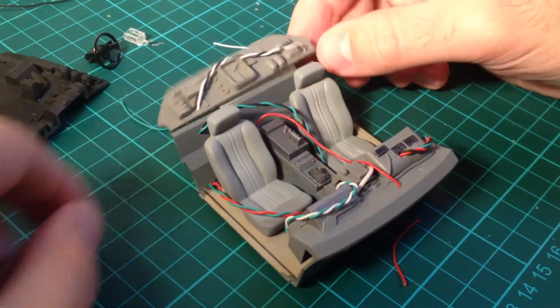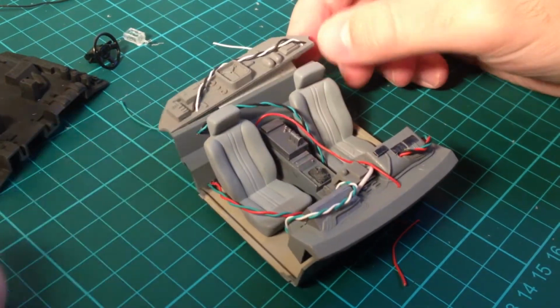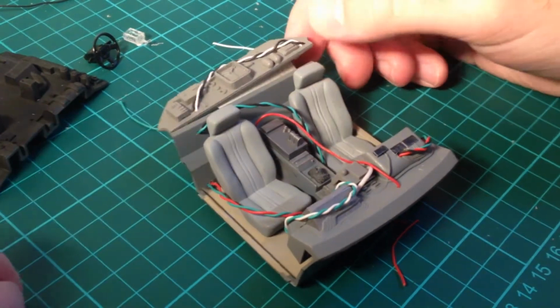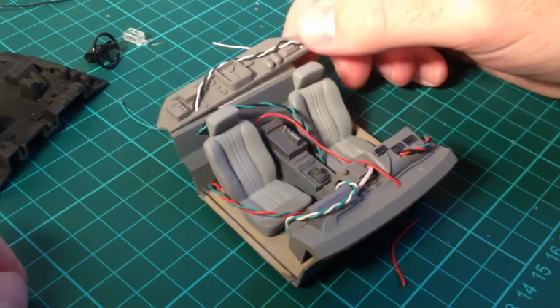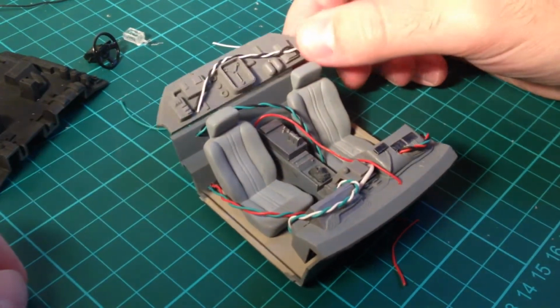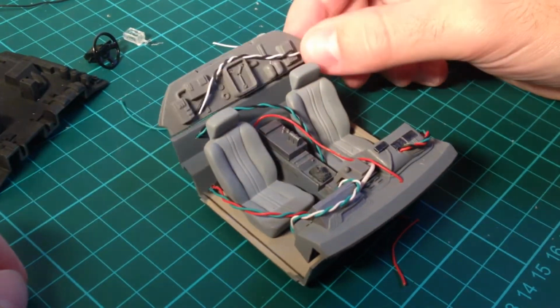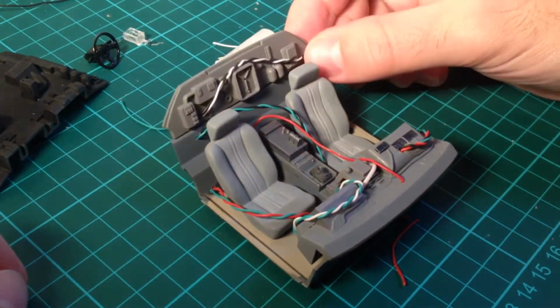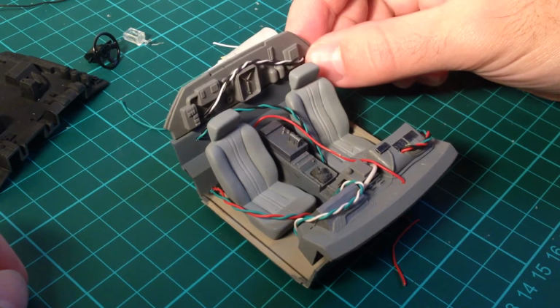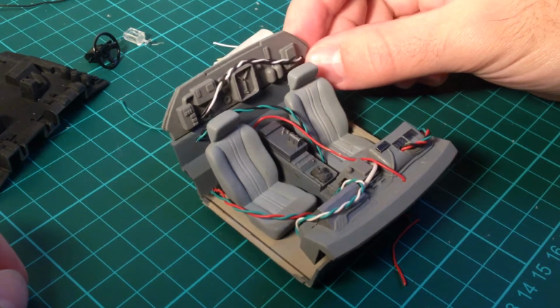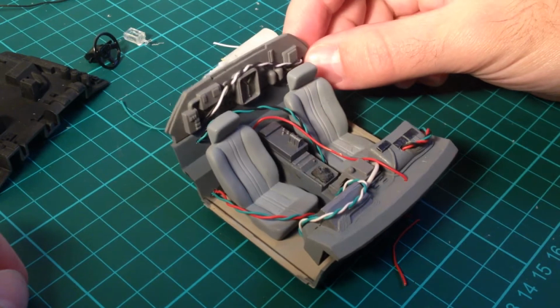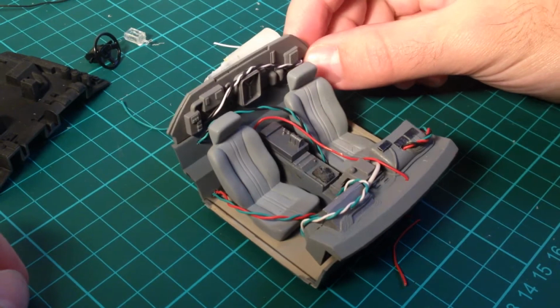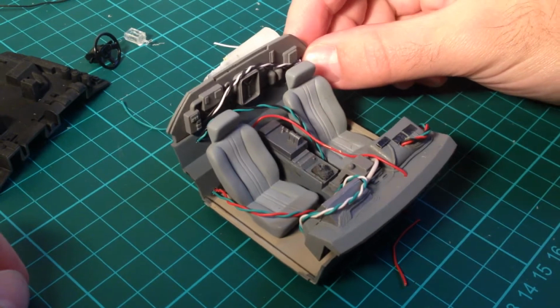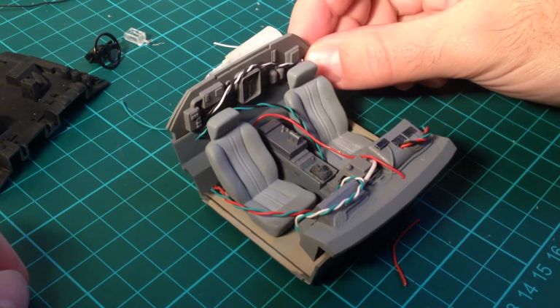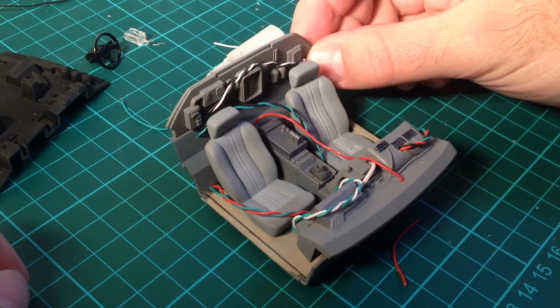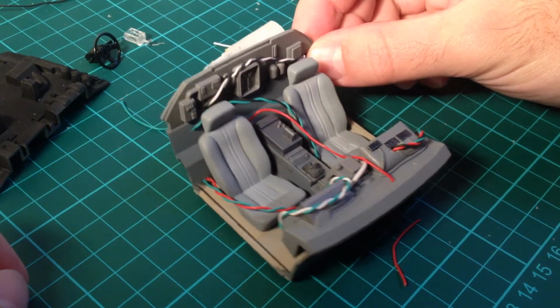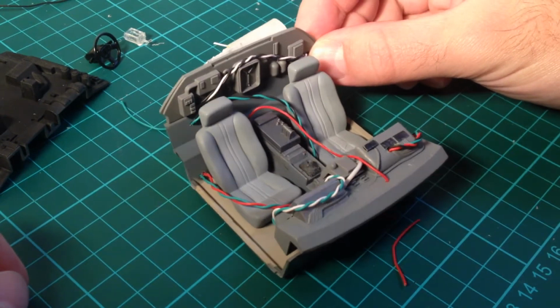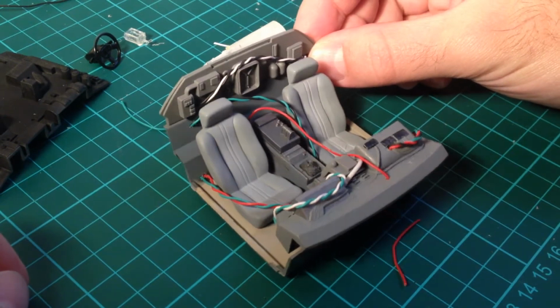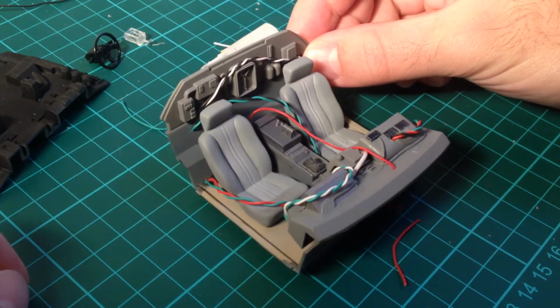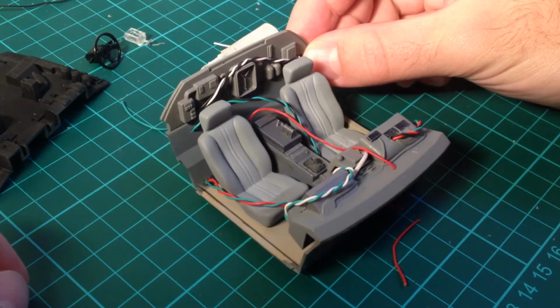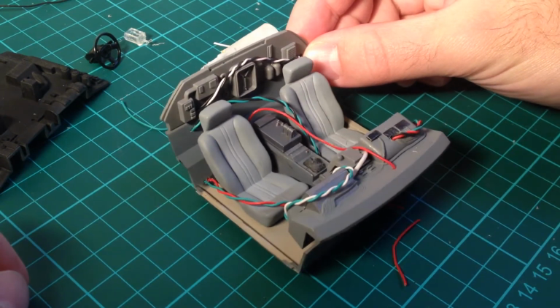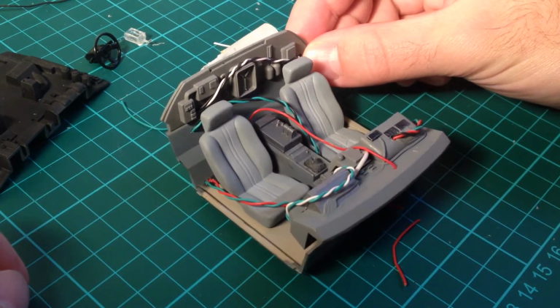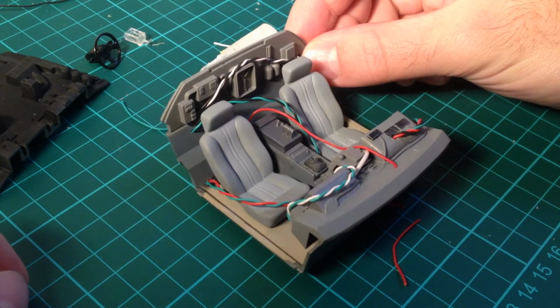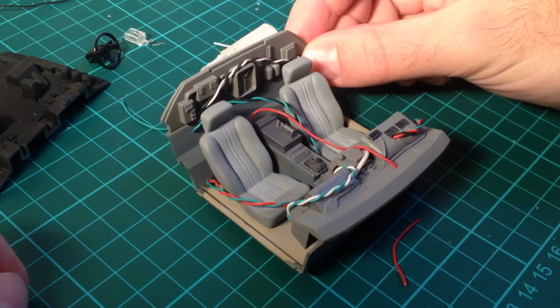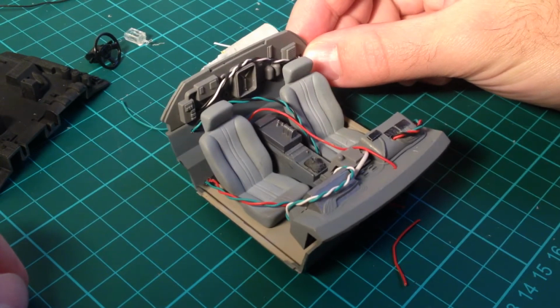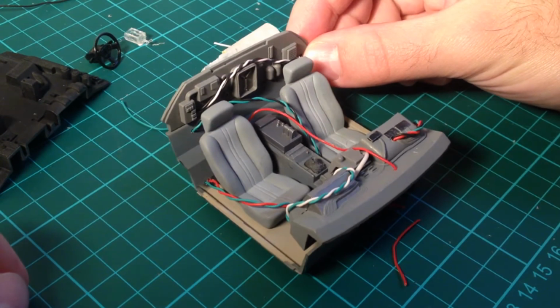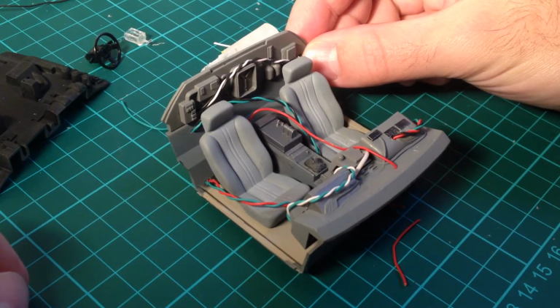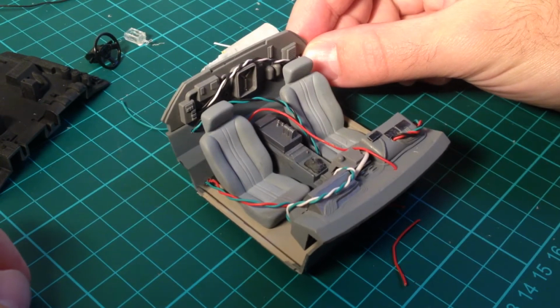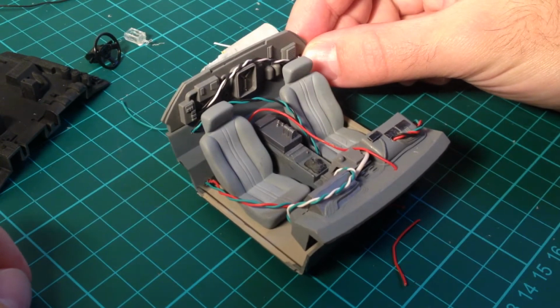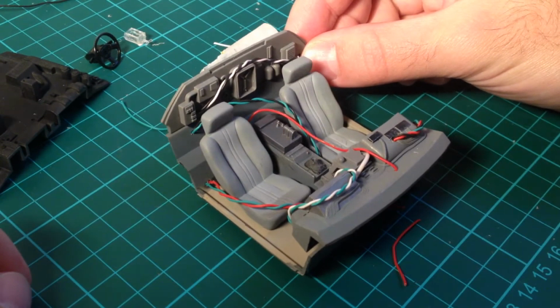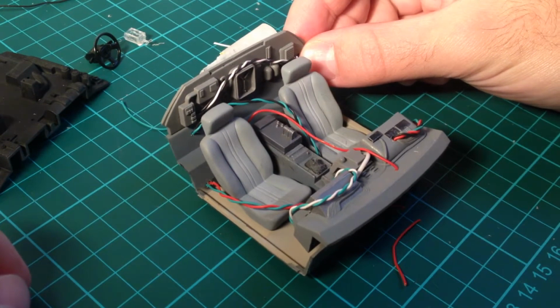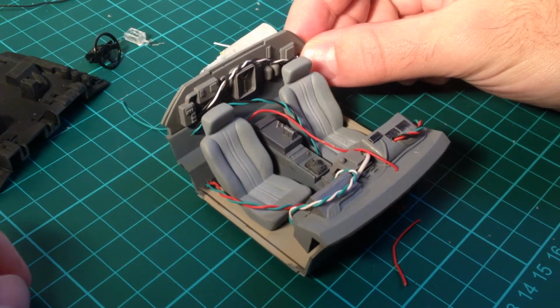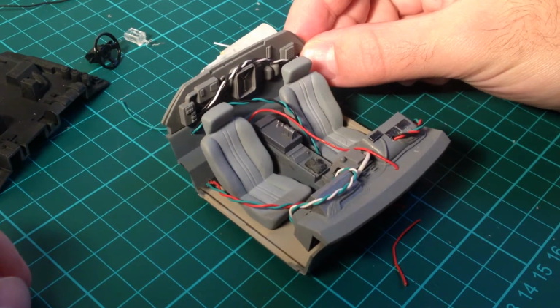Hey everyone, Scott here. I just wanted to do a really quick update on the car interior.